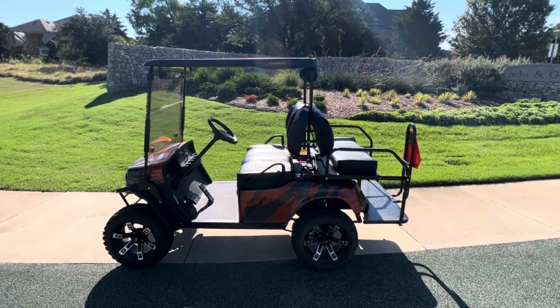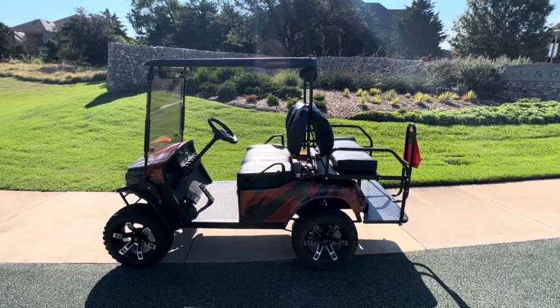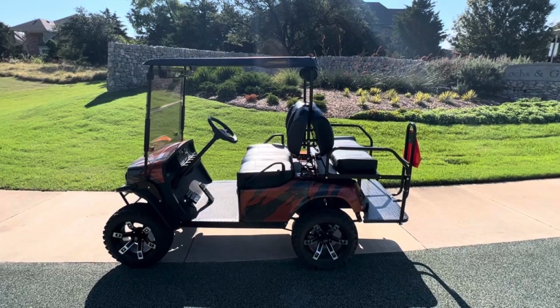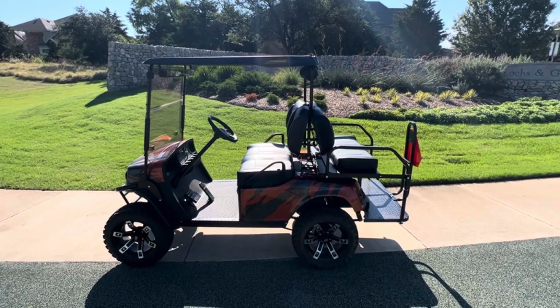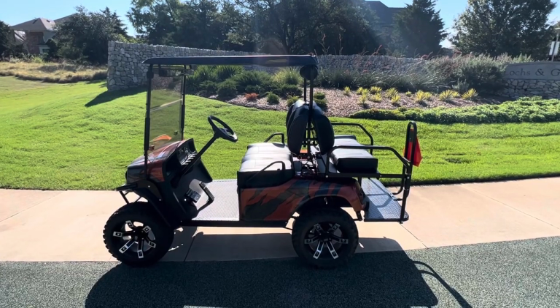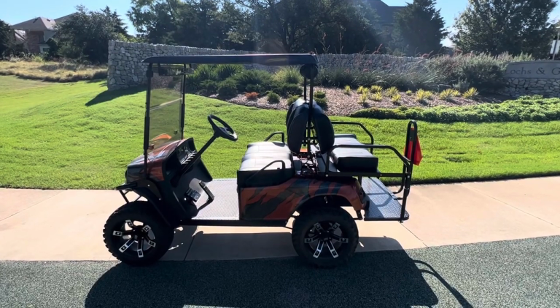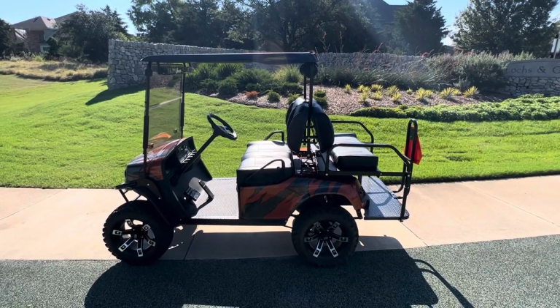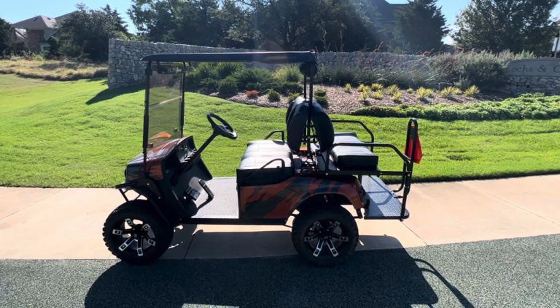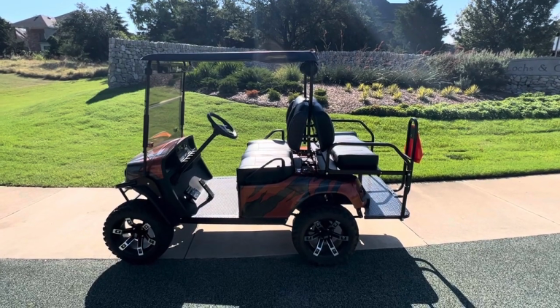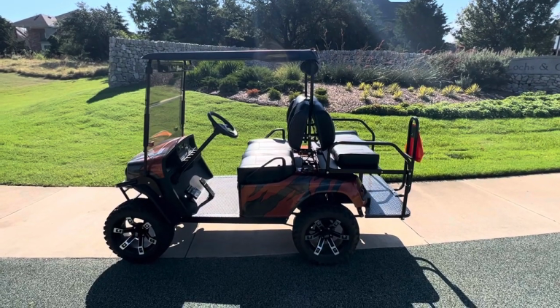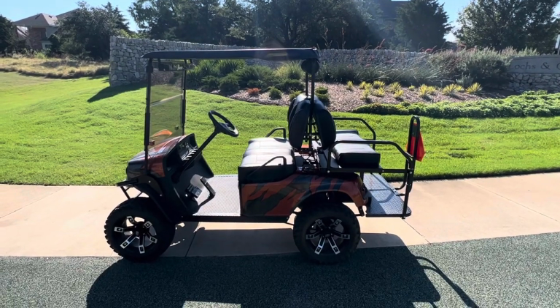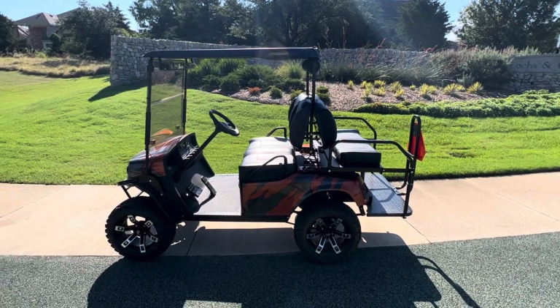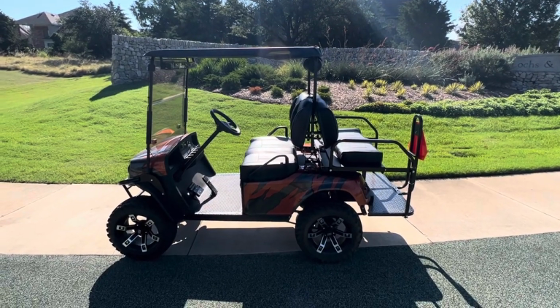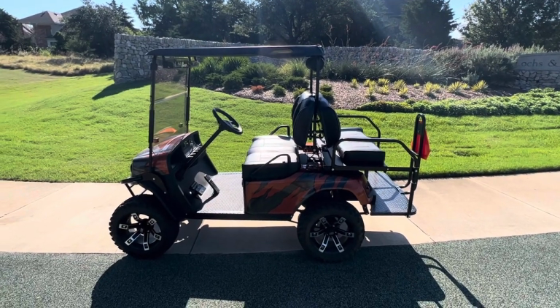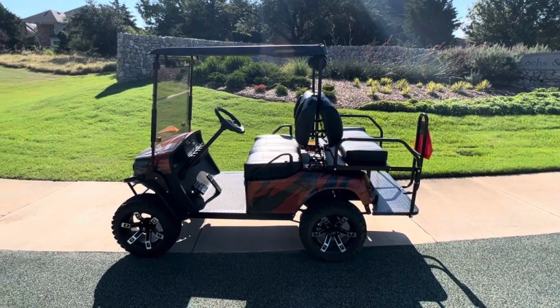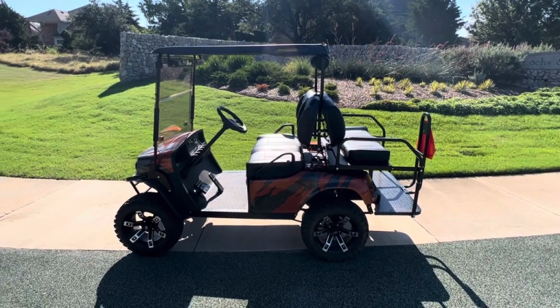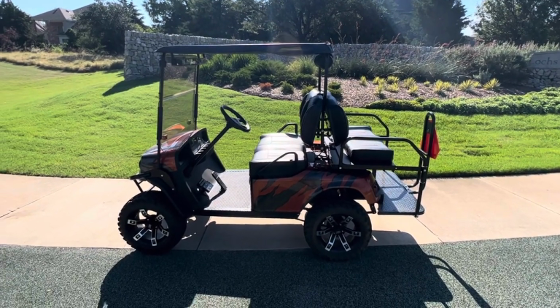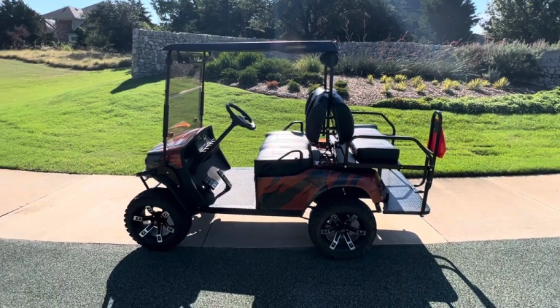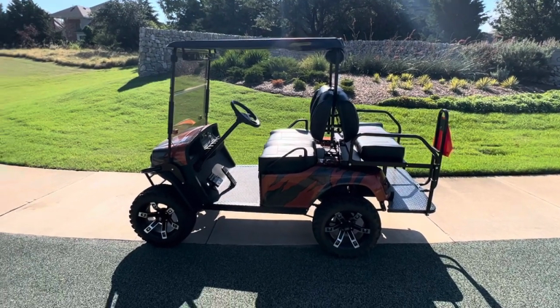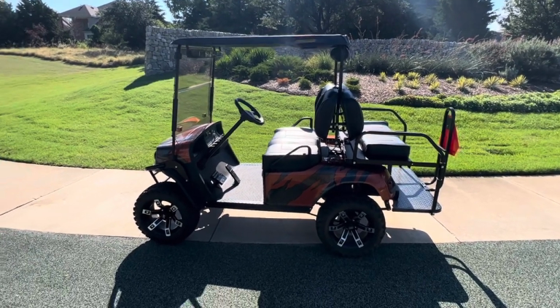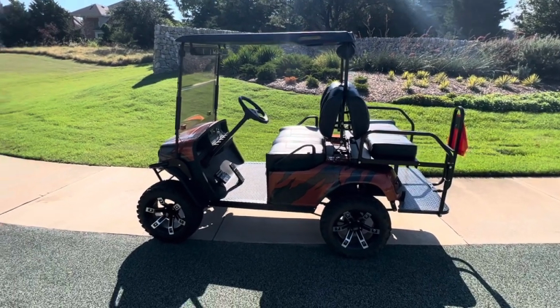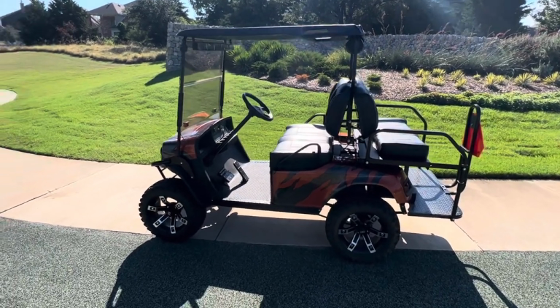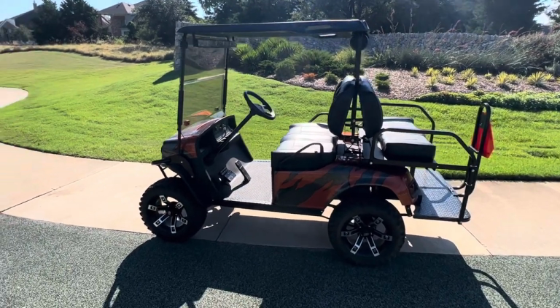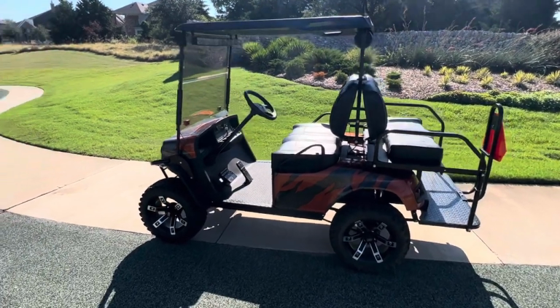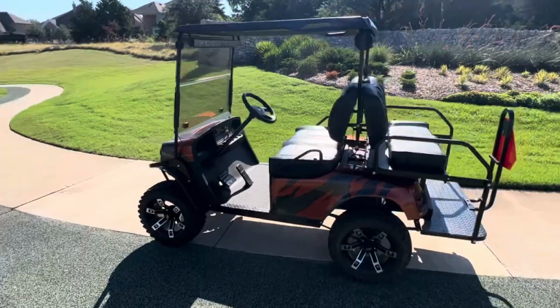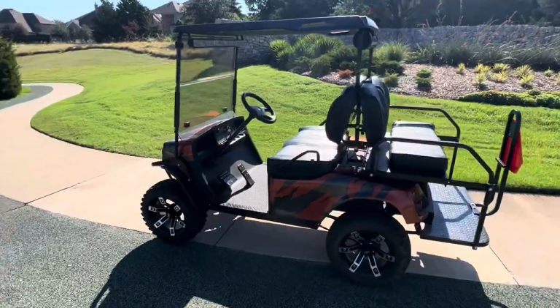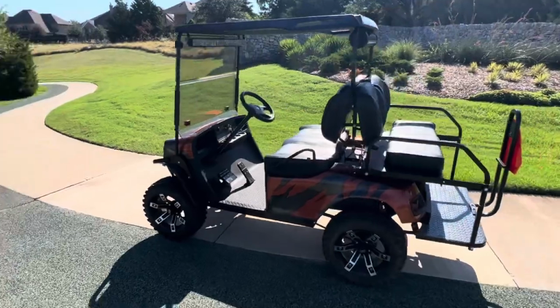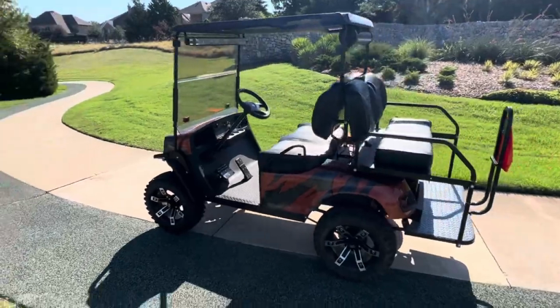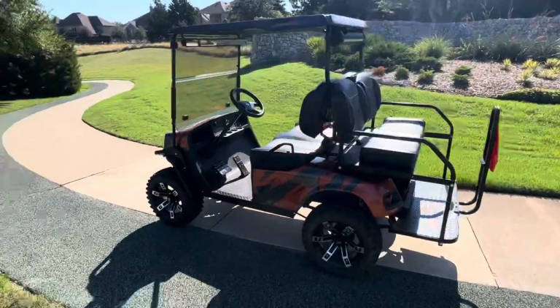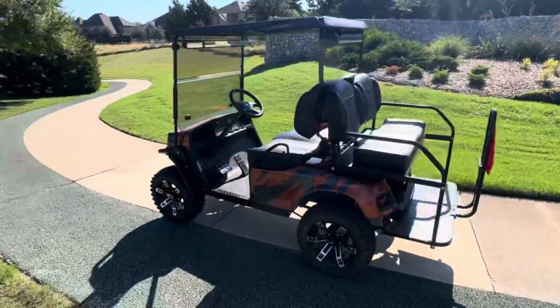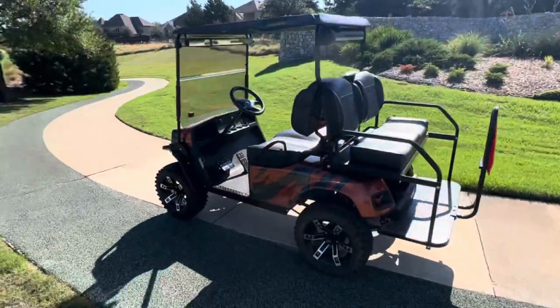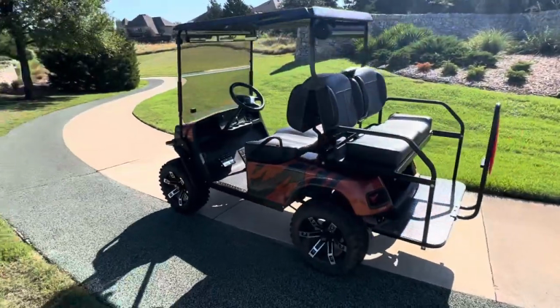Hey guys, it's Kevin here at Lakeside Buggies. We just finished some mobile repair on our new customer Daniel's golf cart.